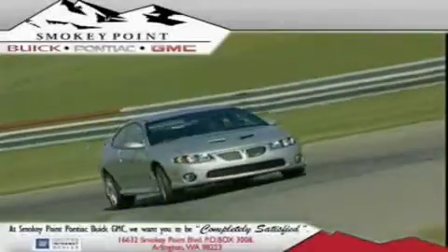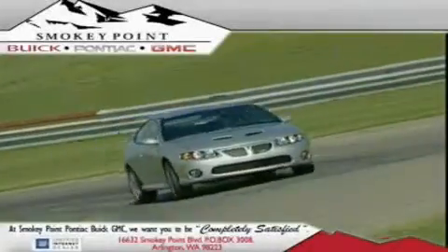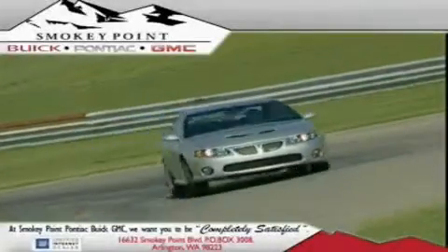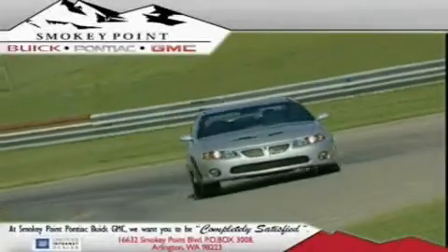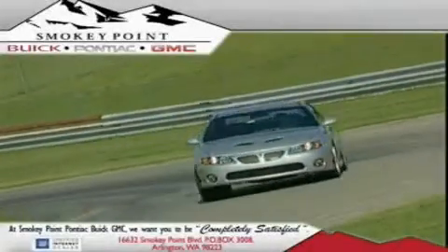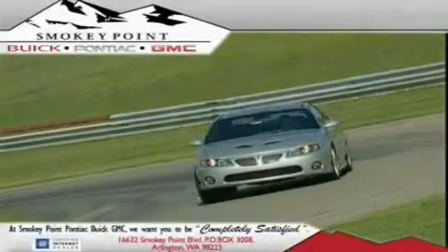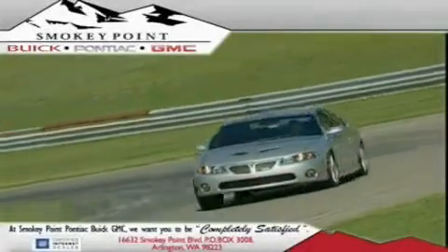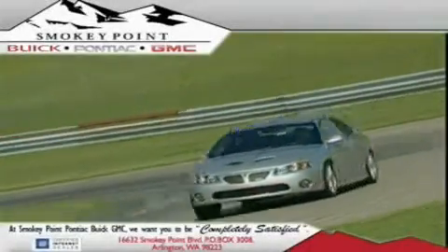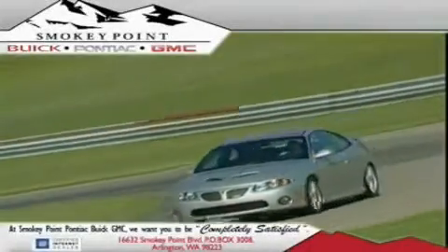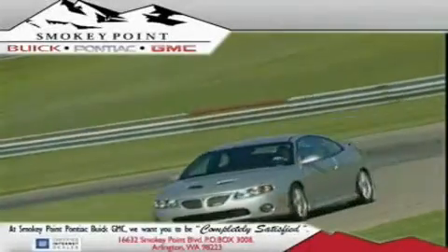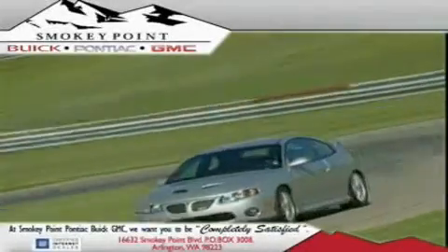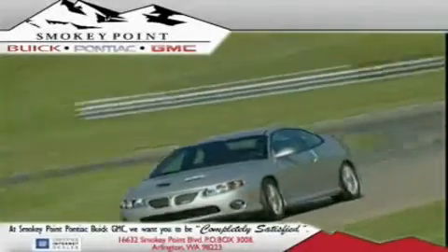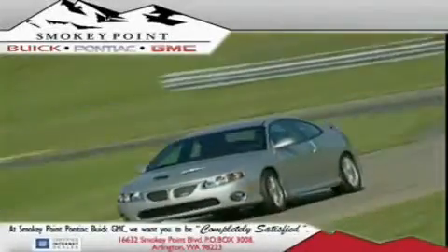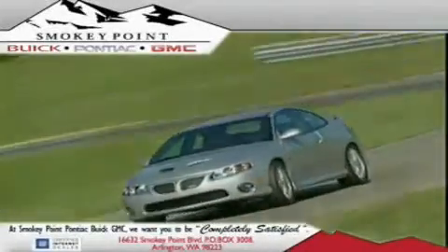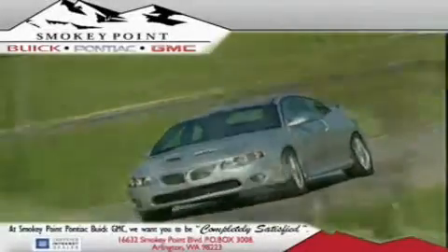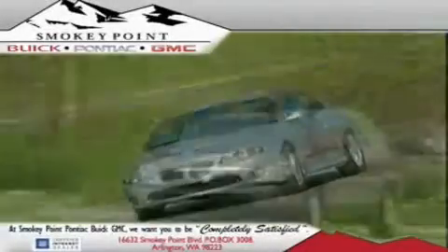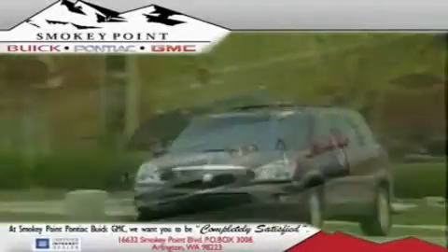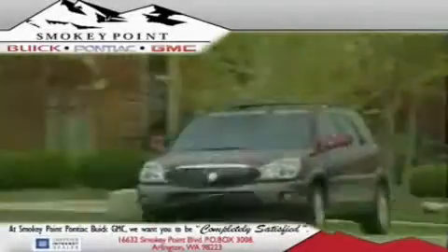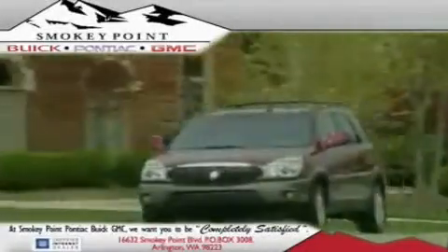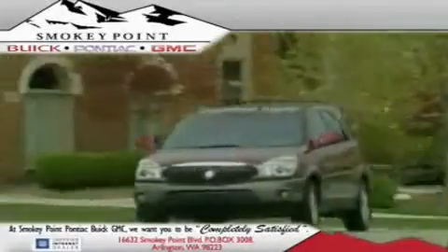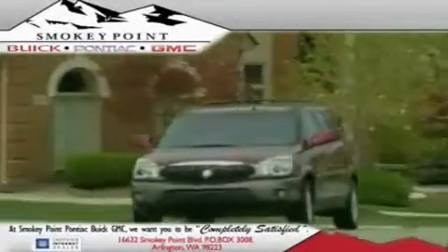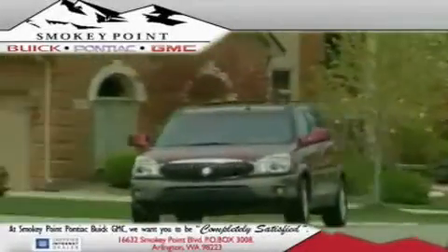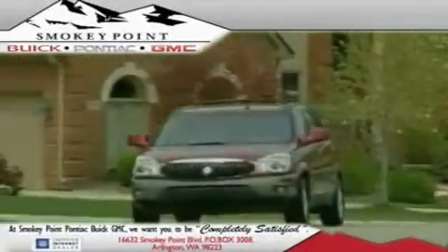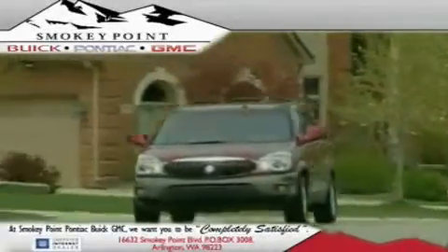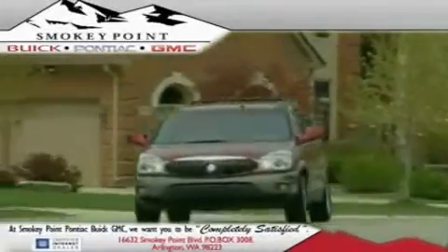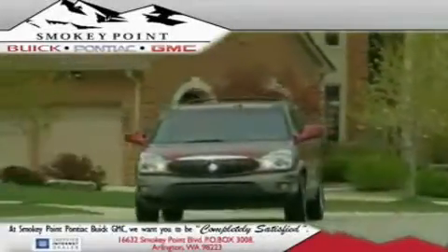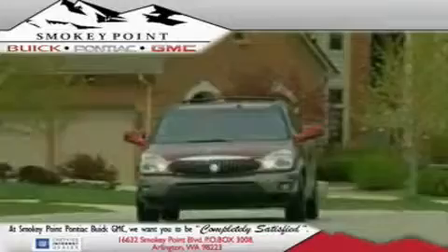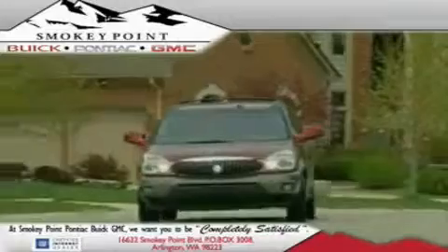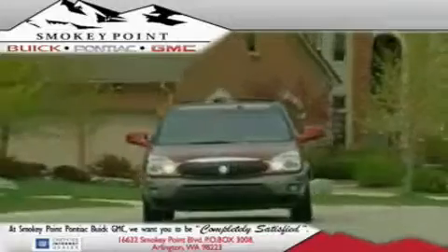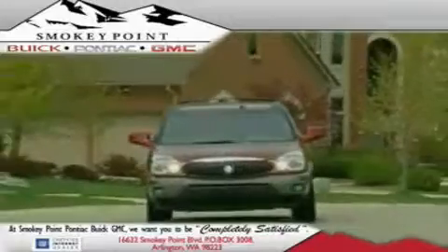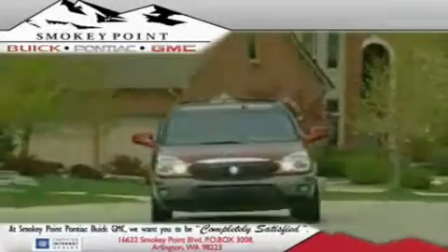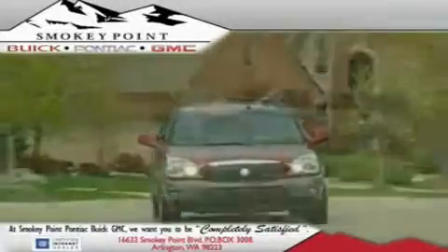Welcome to Smokey Point Buick Pontiac GMC. We are family owned and operated.